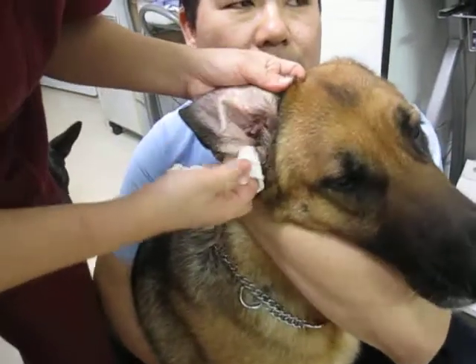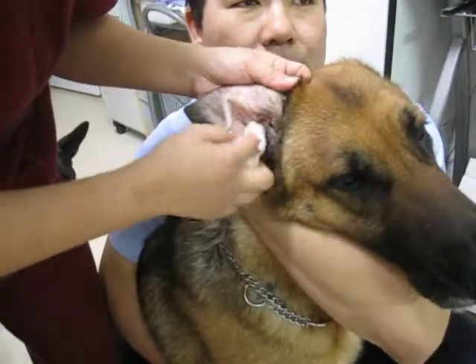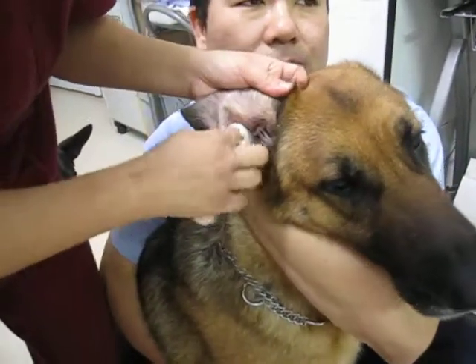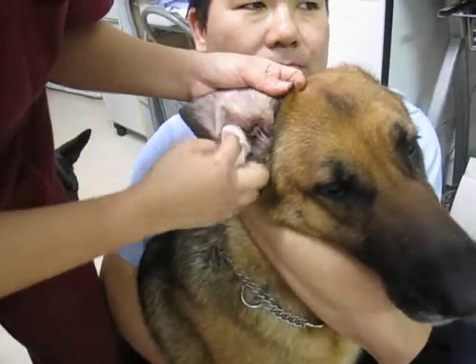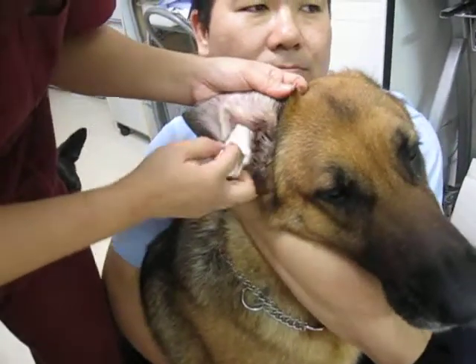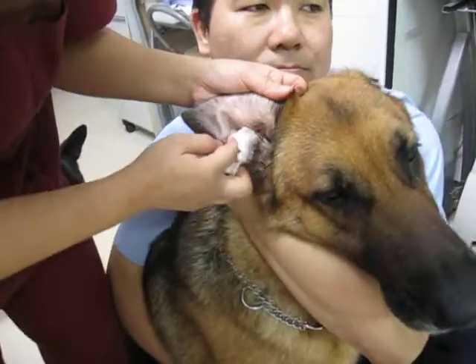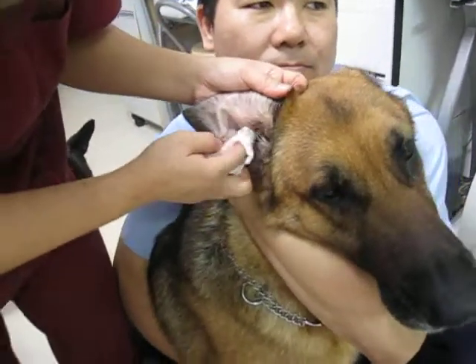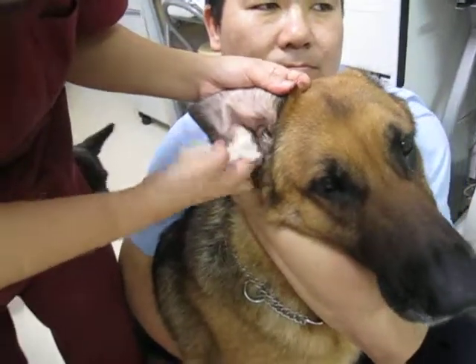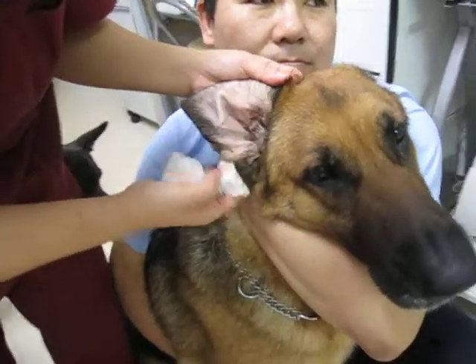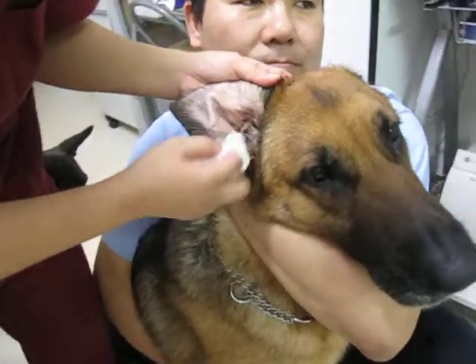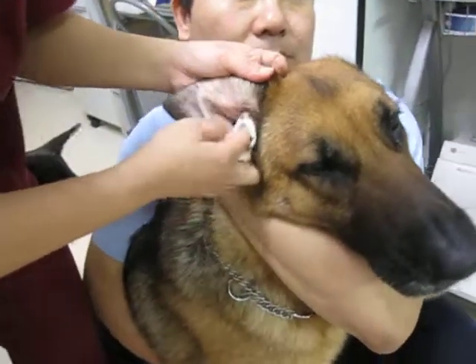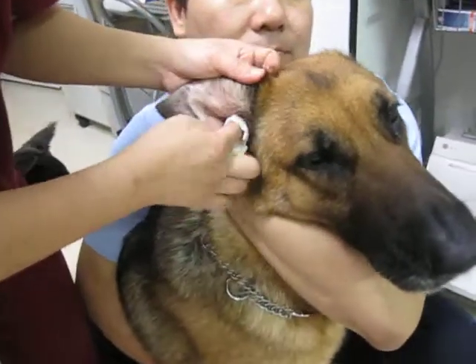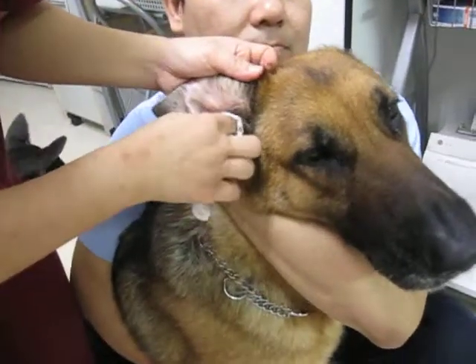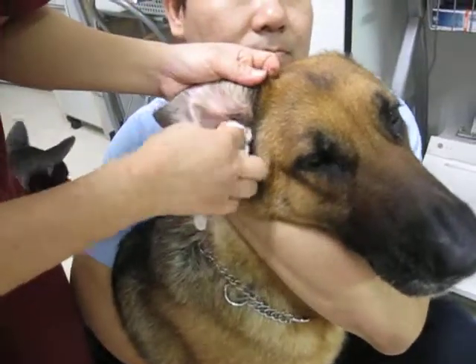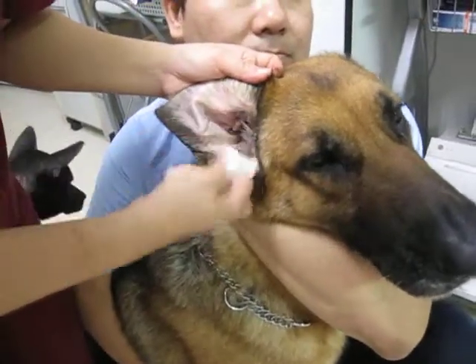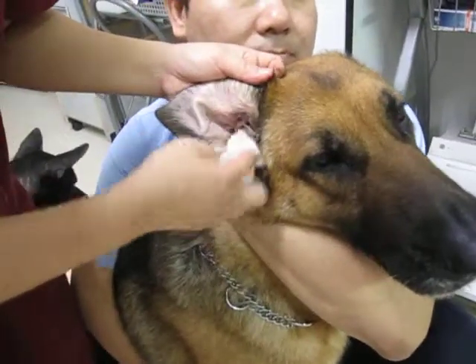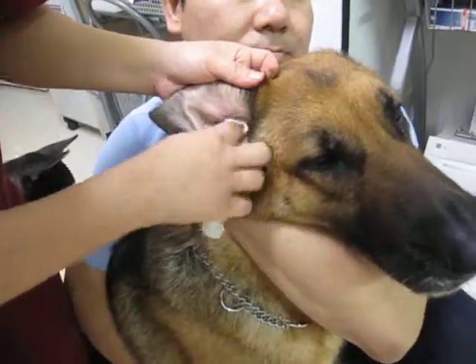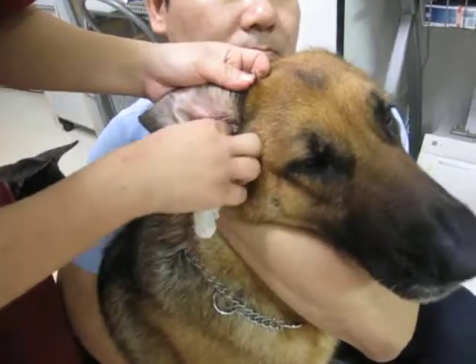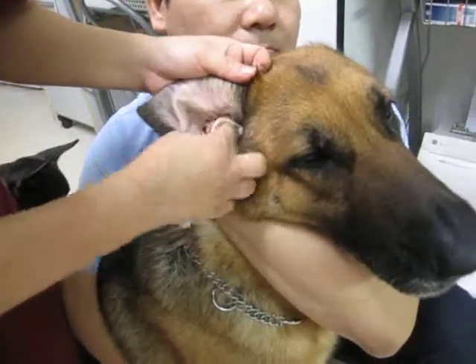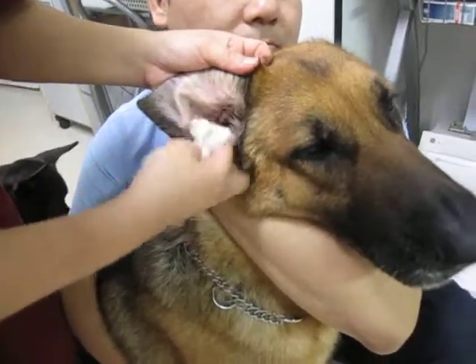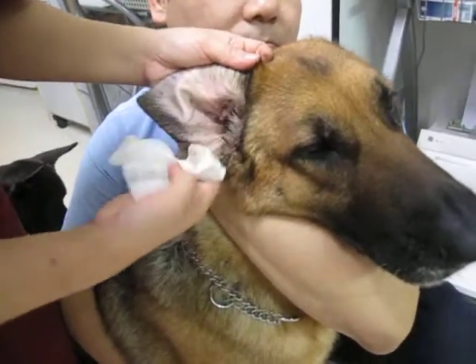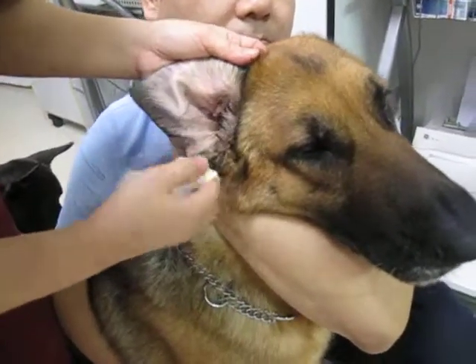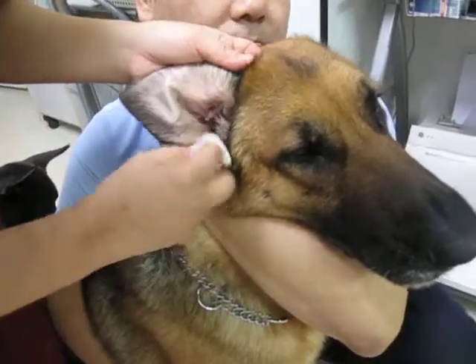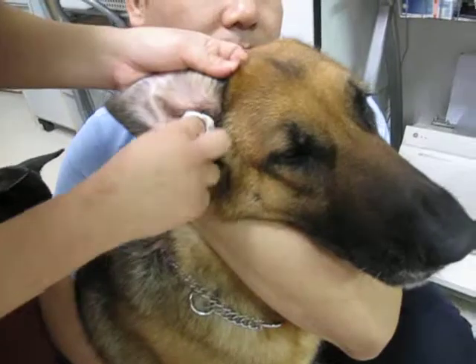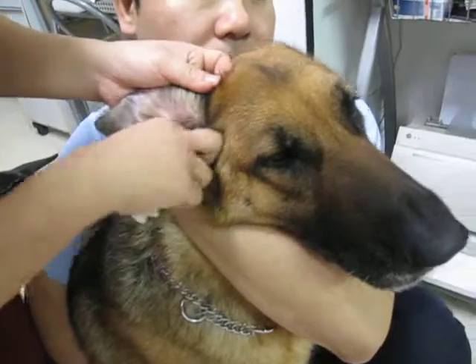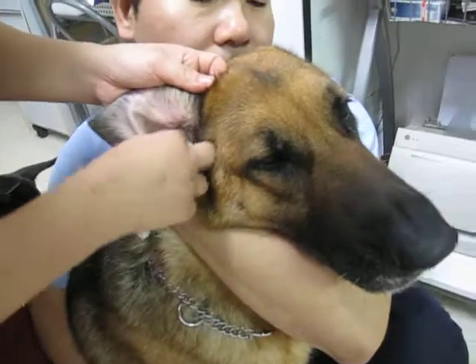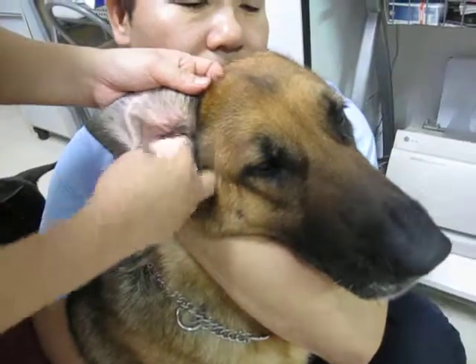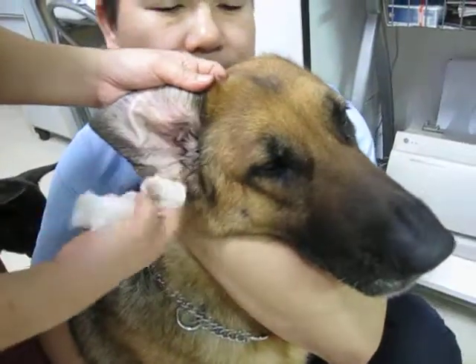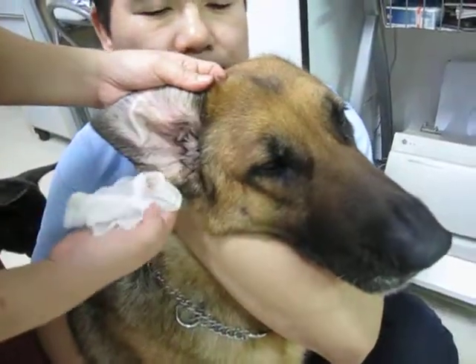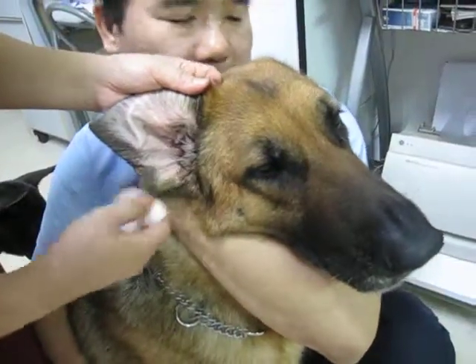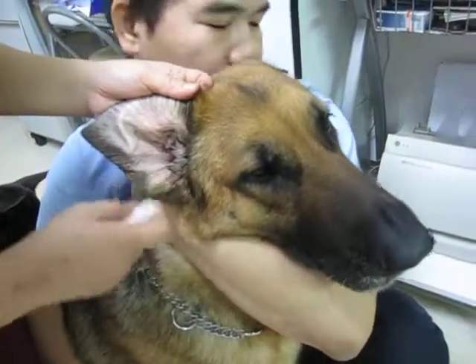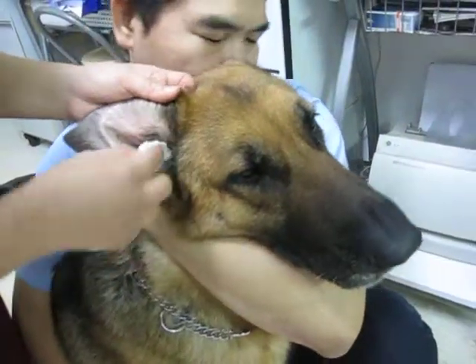After this, we're going to put some ear drops into her ears, both ears.